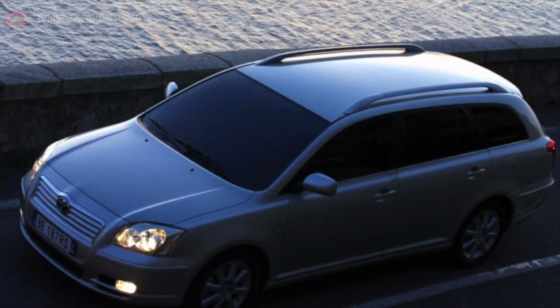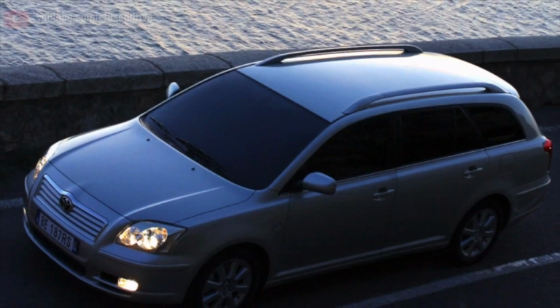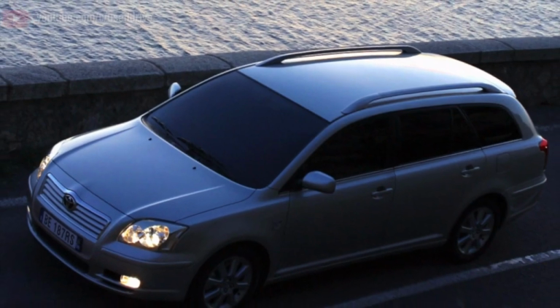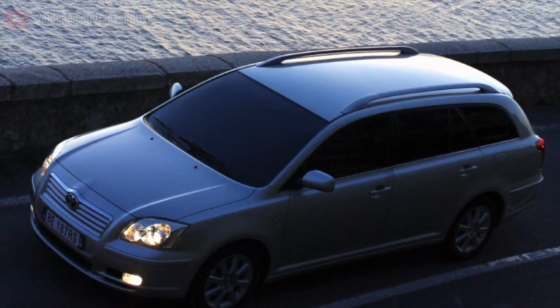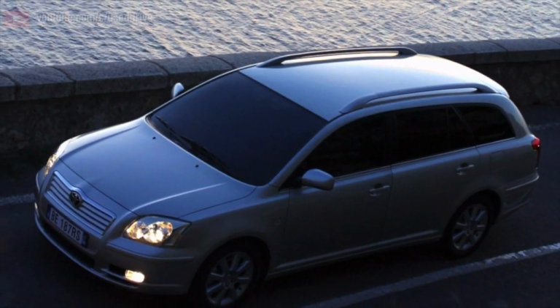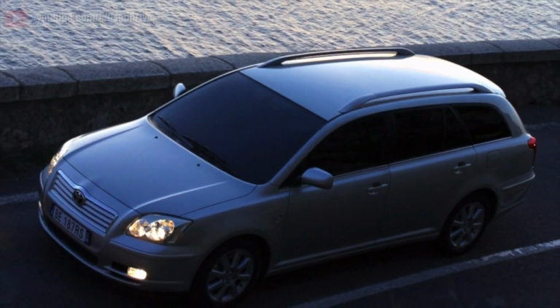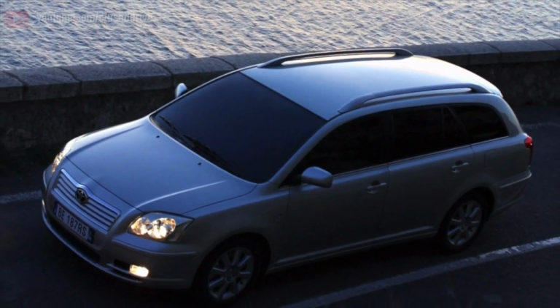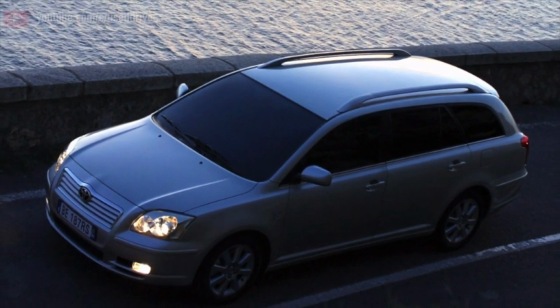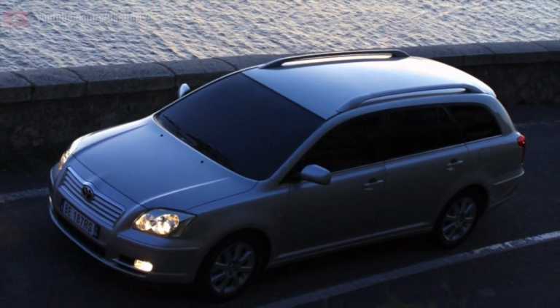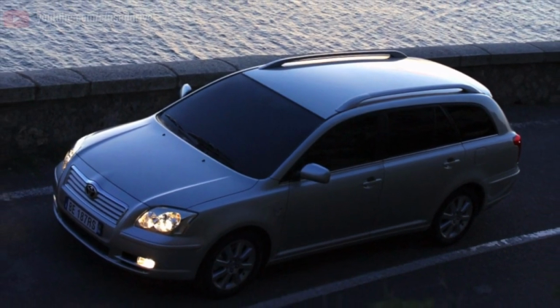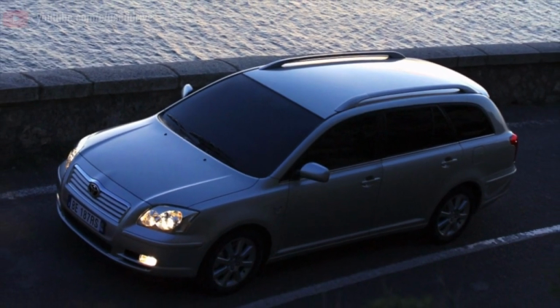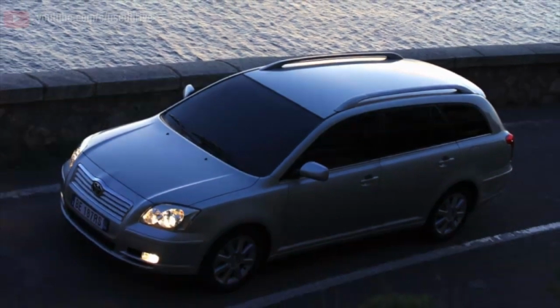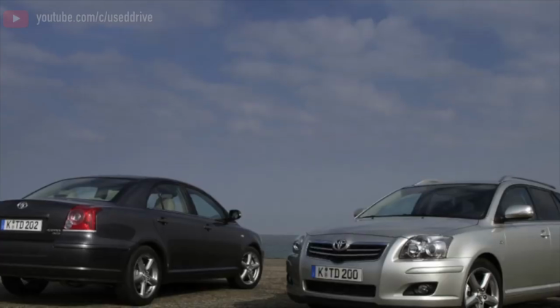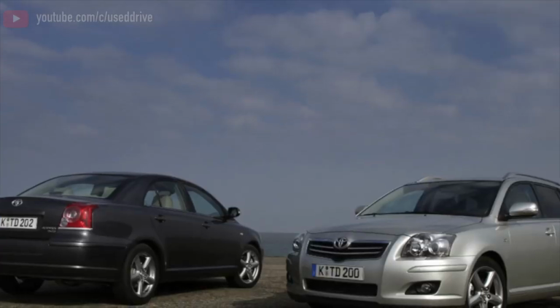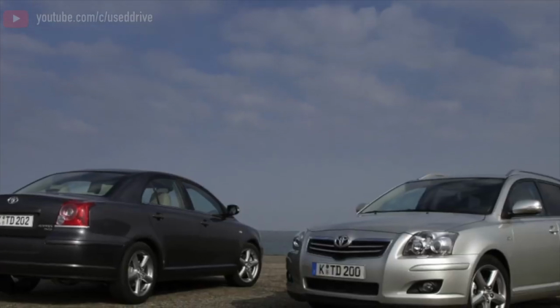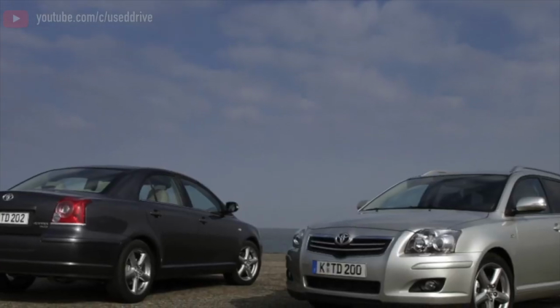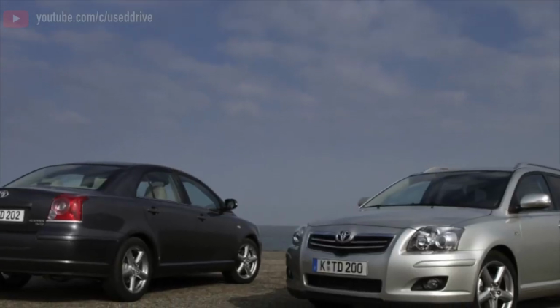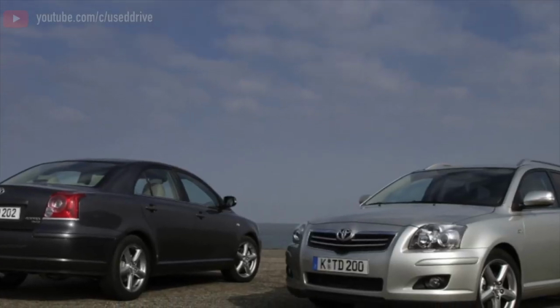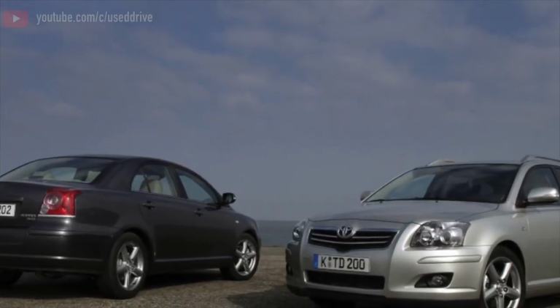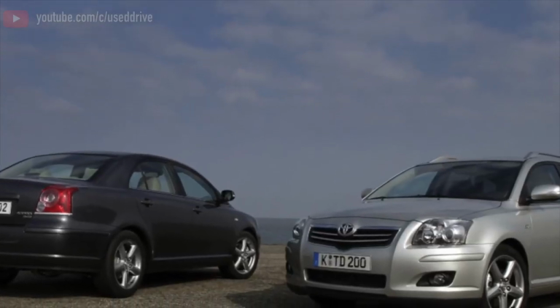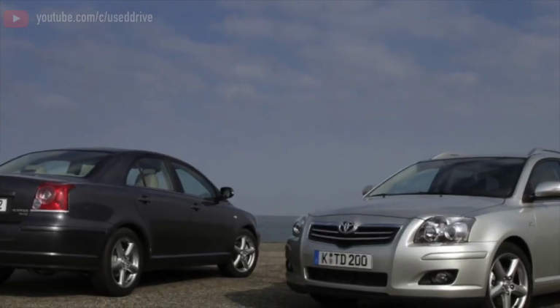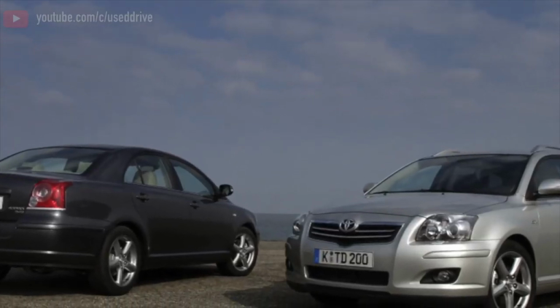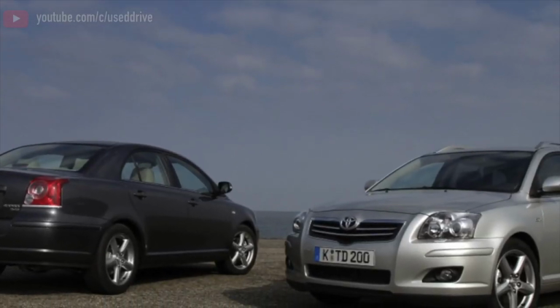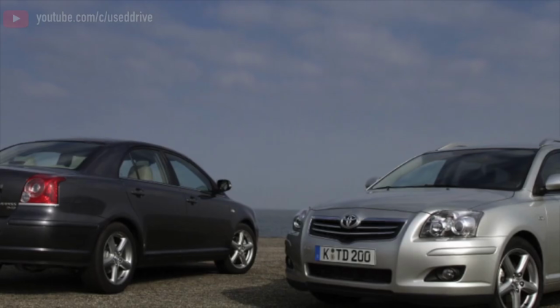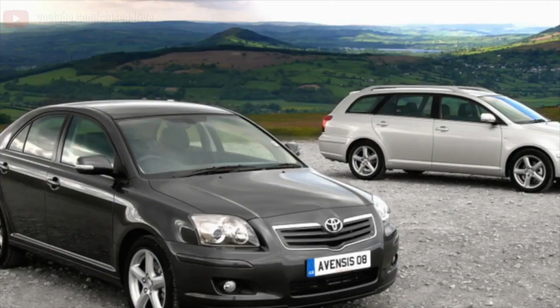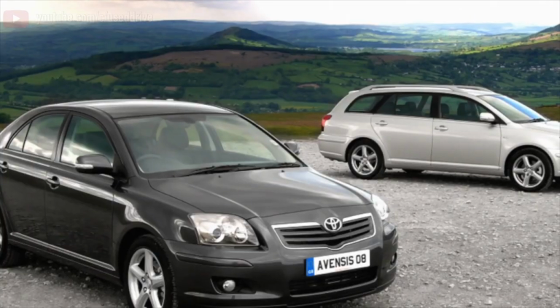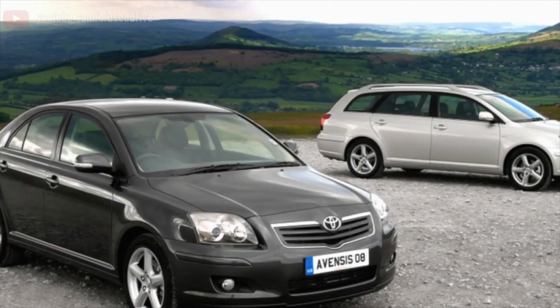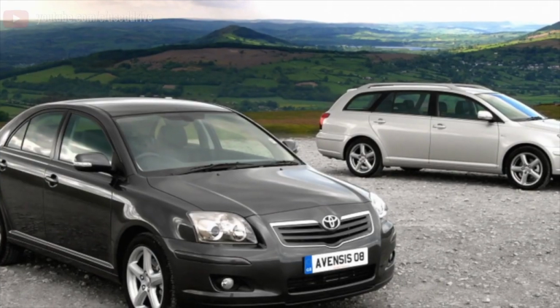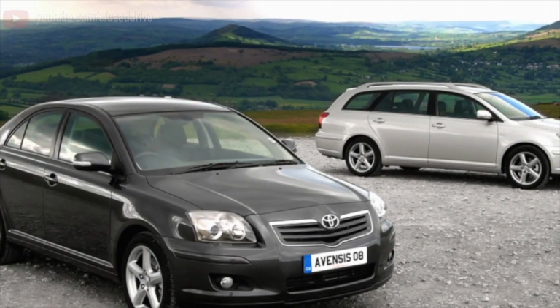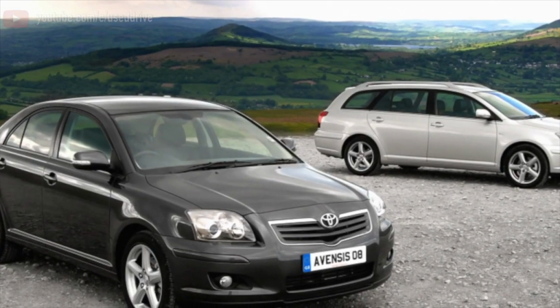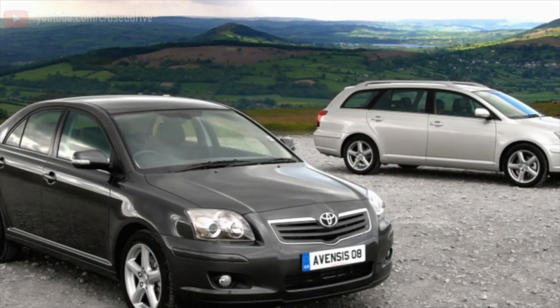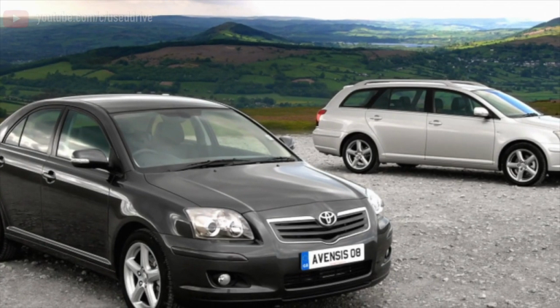Greetings, dear friends! I present to your attention the most common malfunctions and breakdowns that occur on the Toyota Avensis T250.